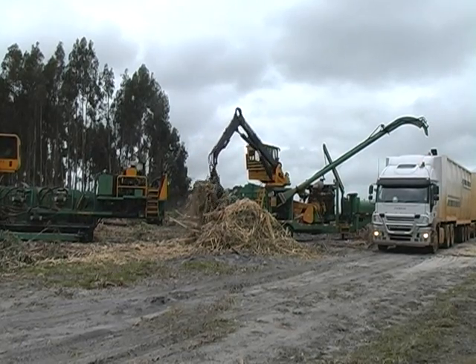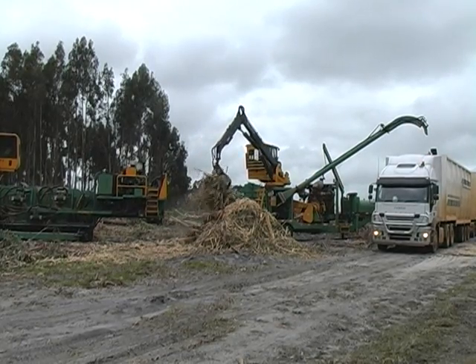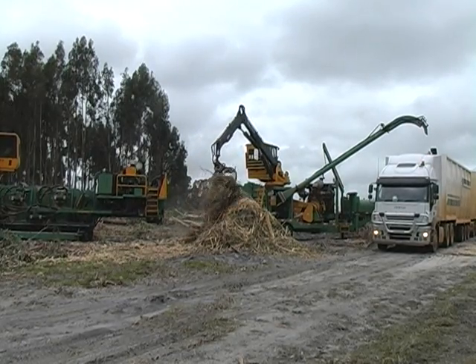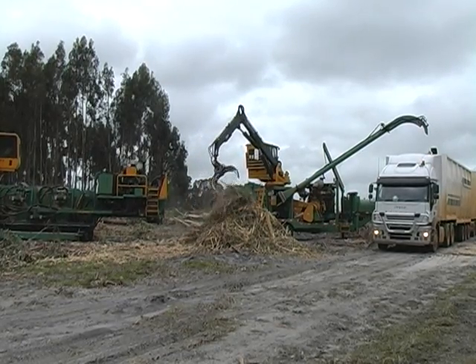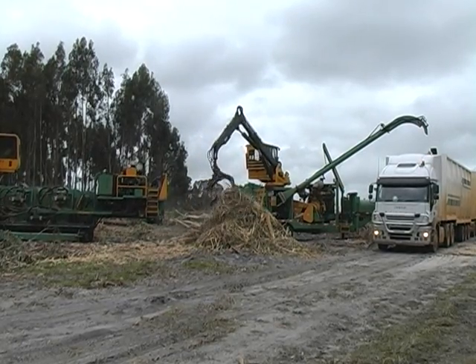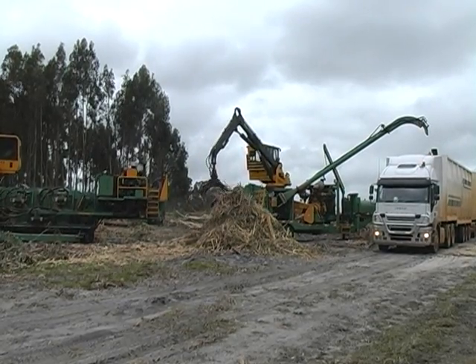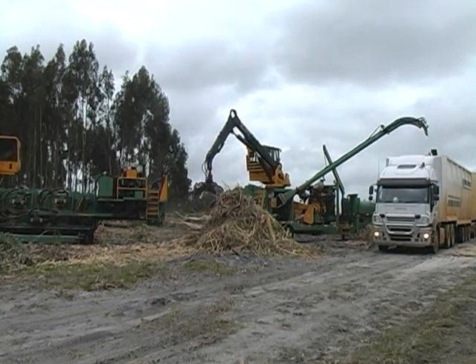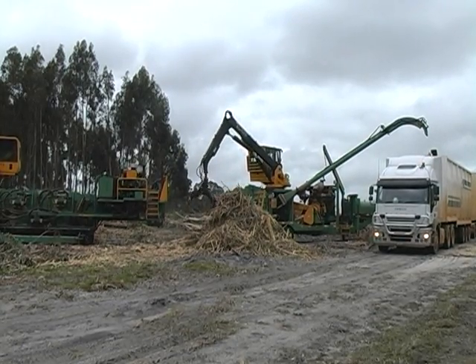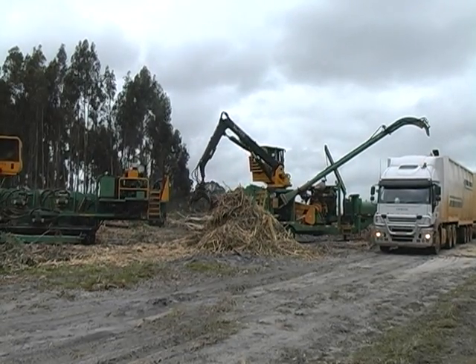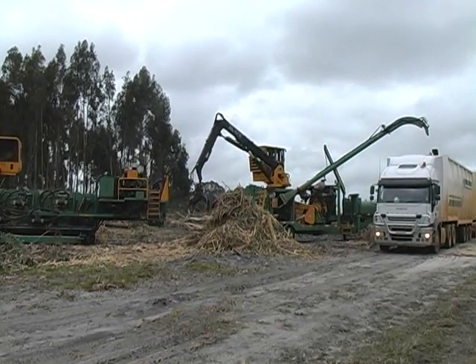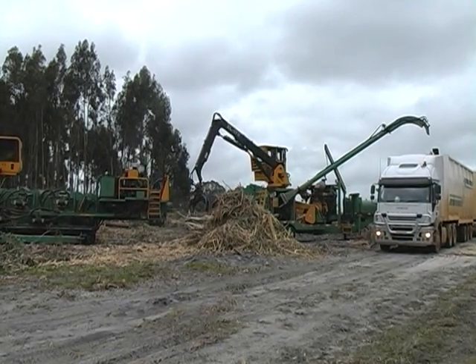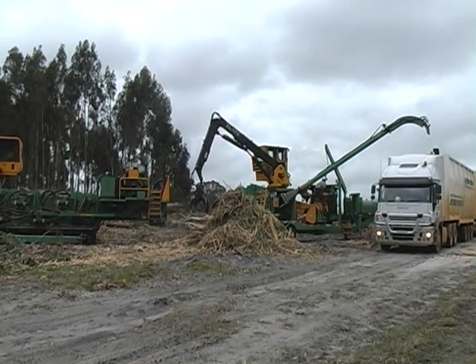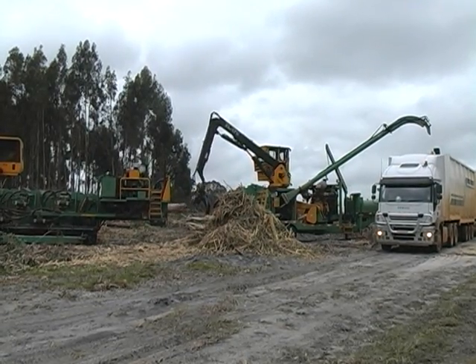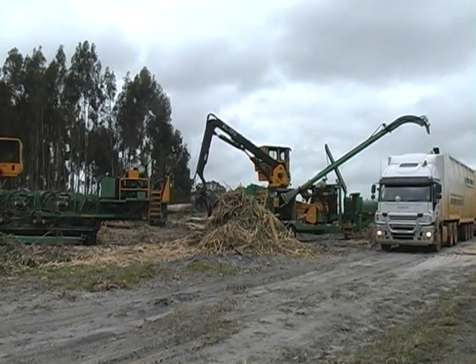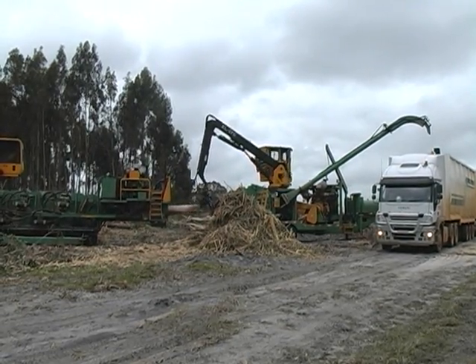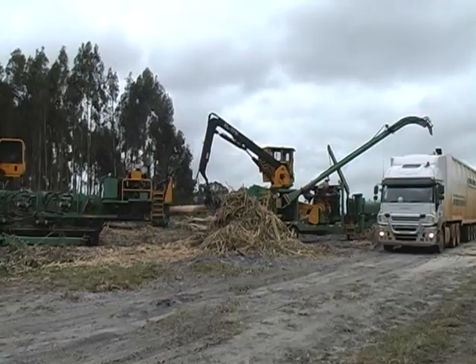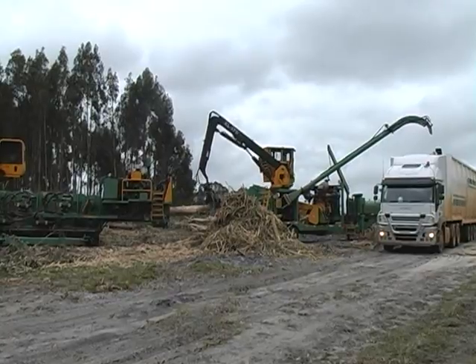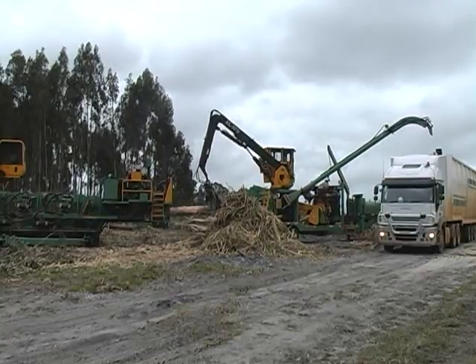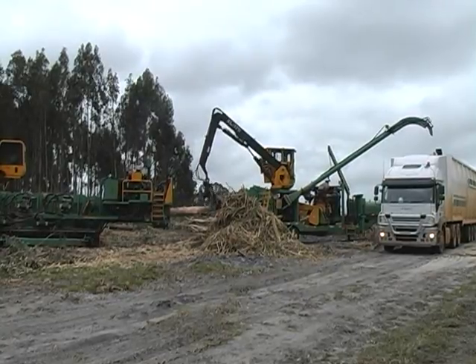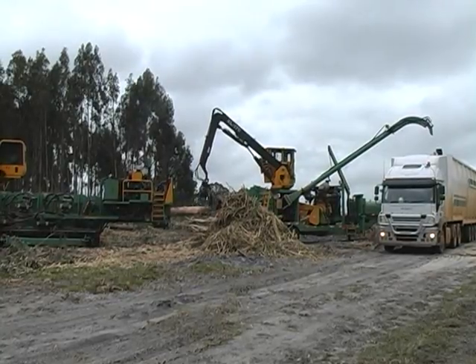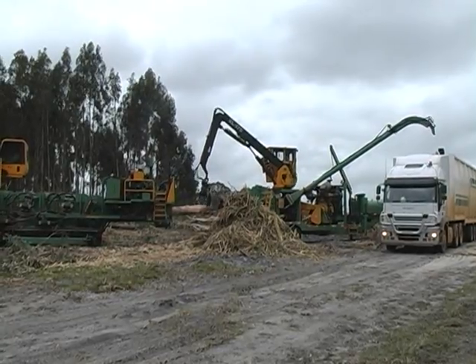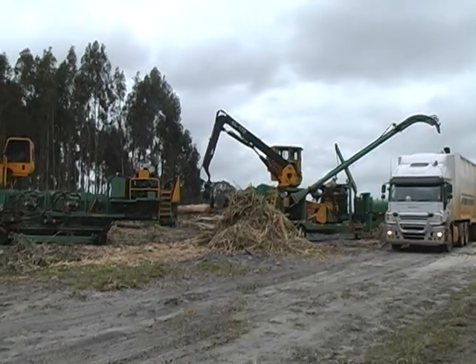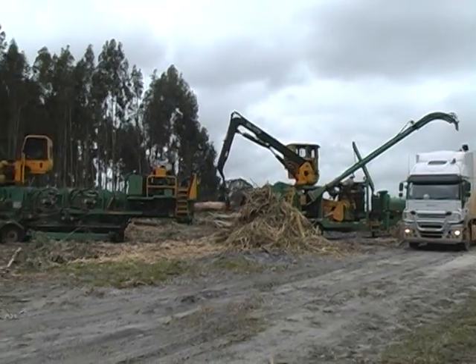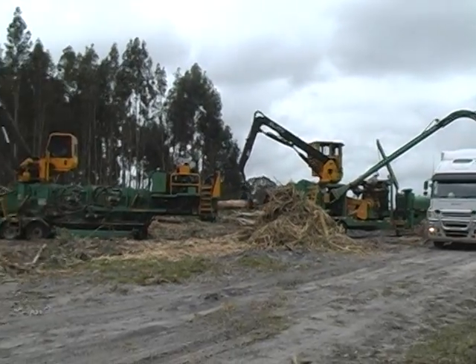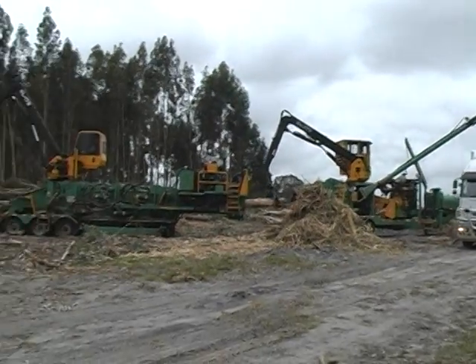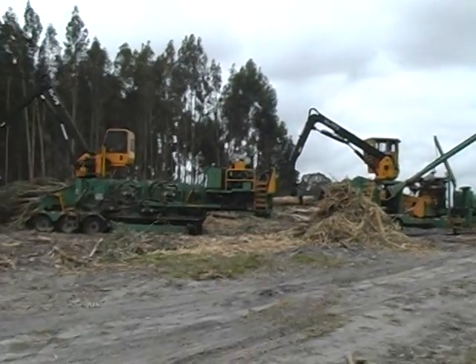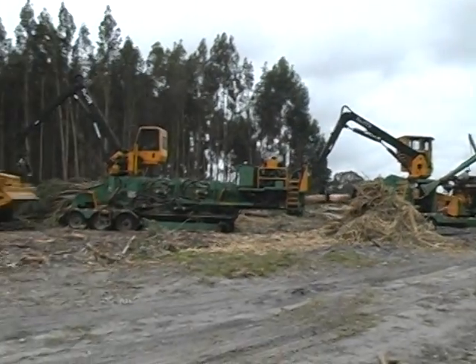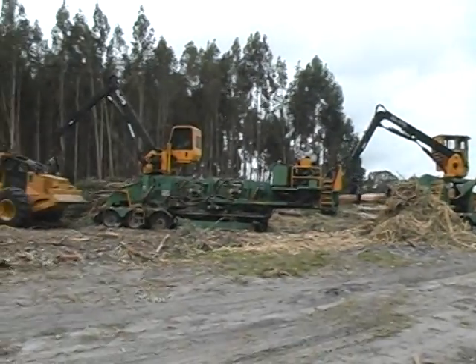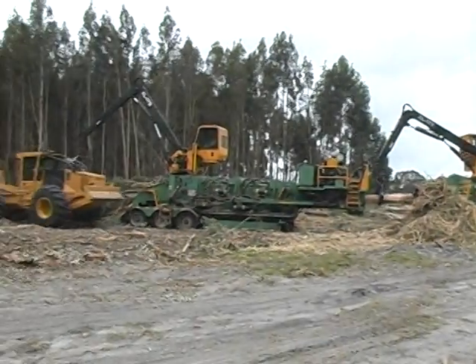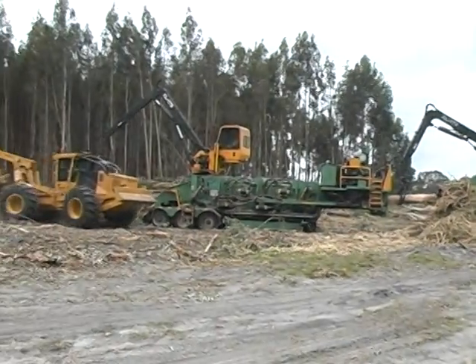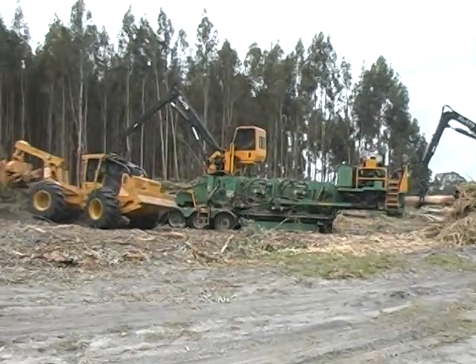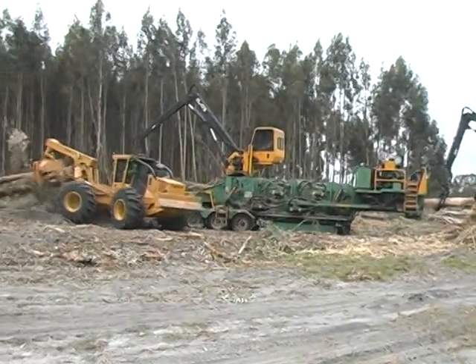Alternatively, some stand profiles are better suited to on-site flail debarking and chipping, rather than roadside processing.